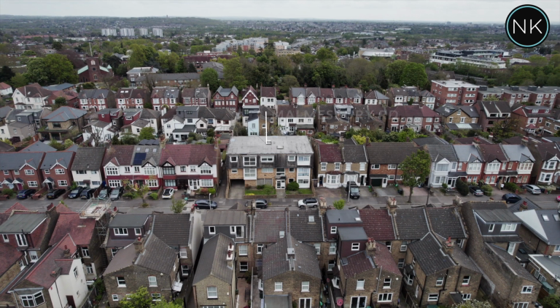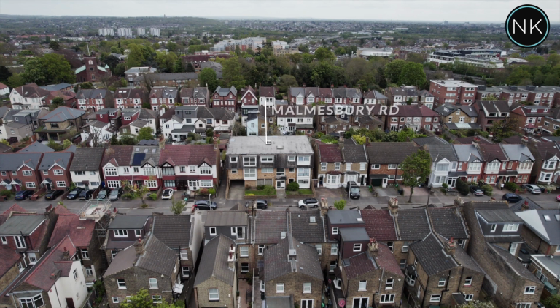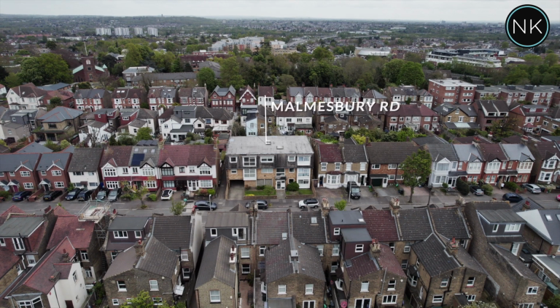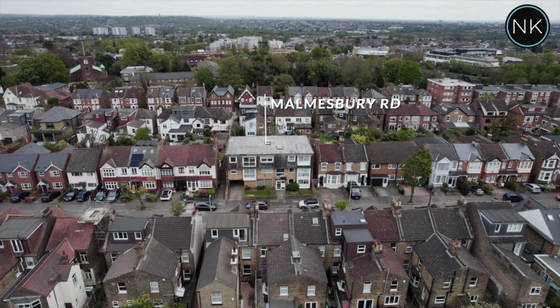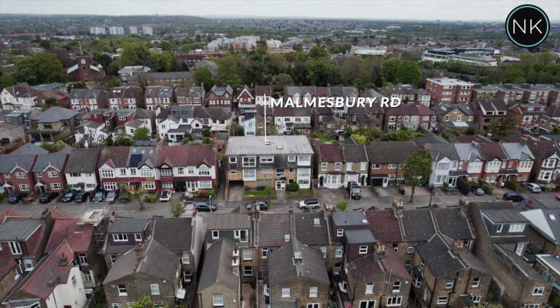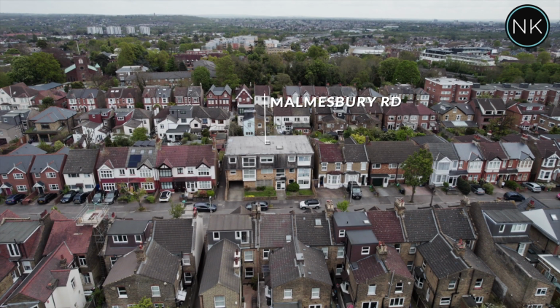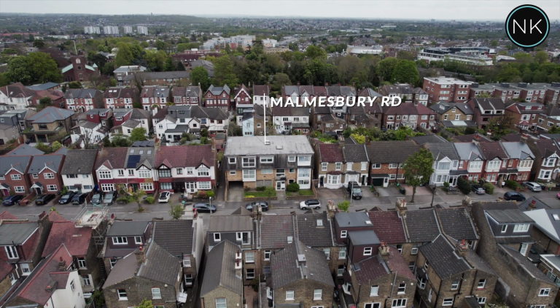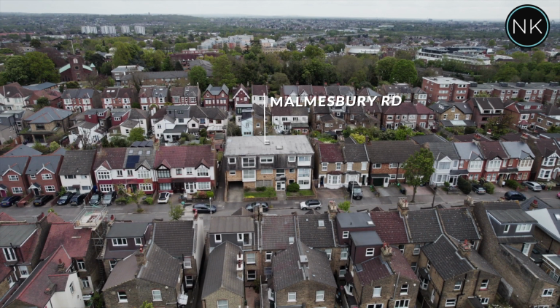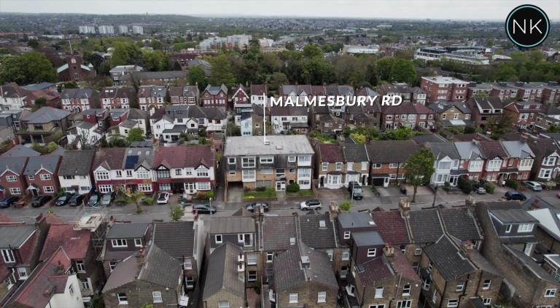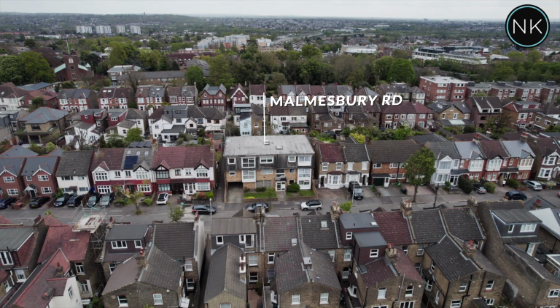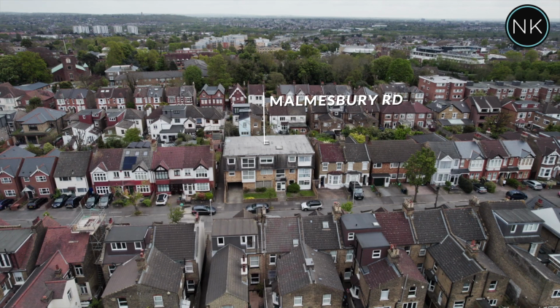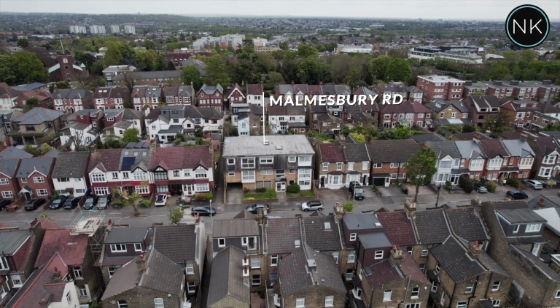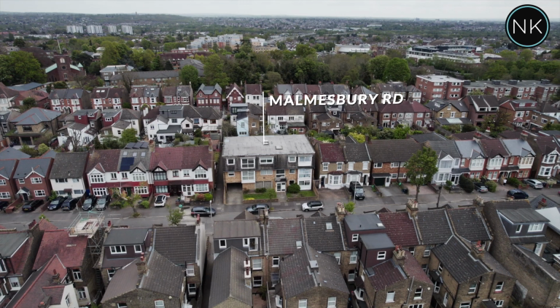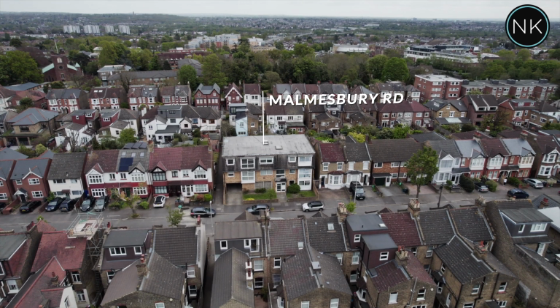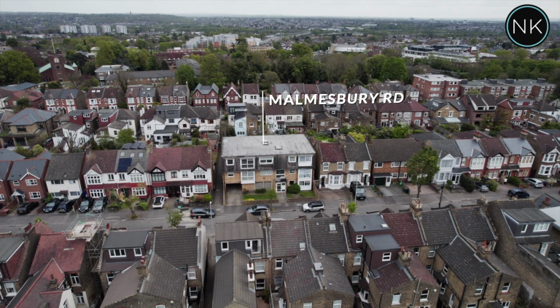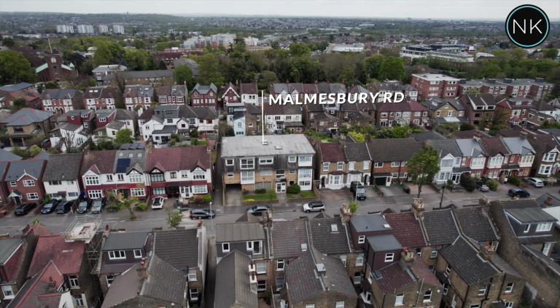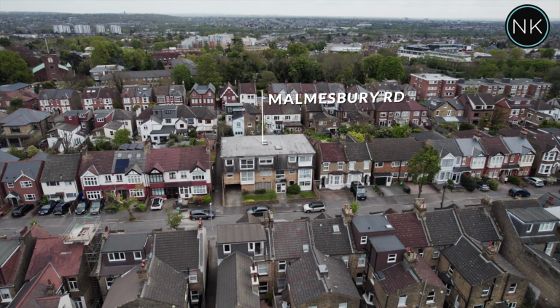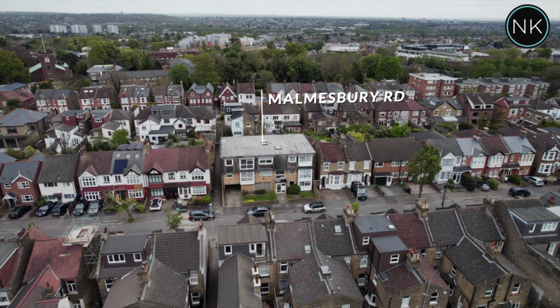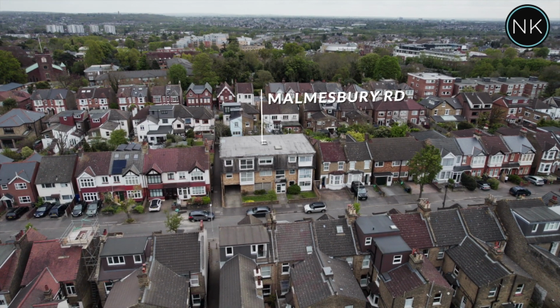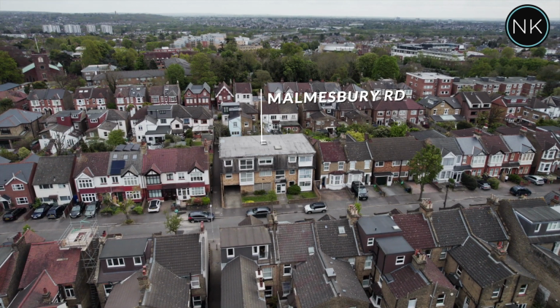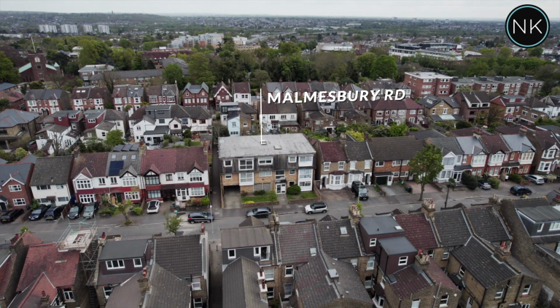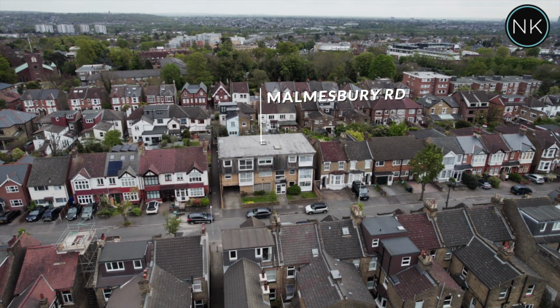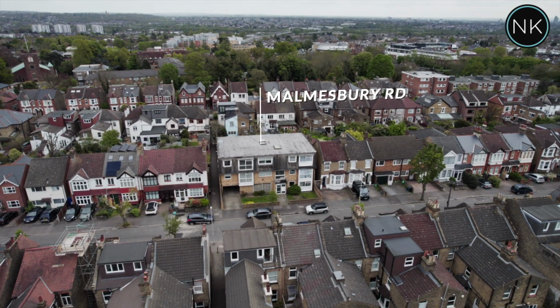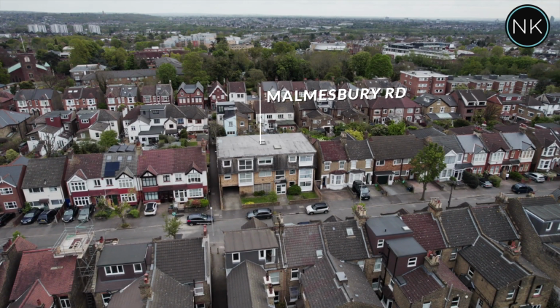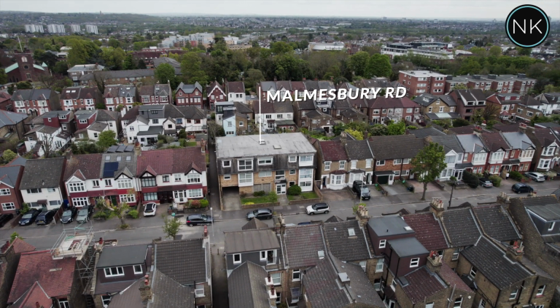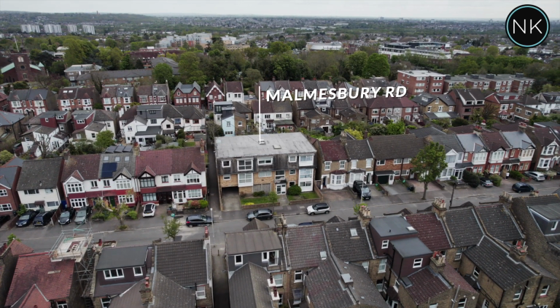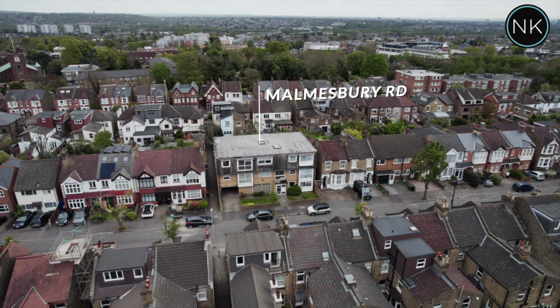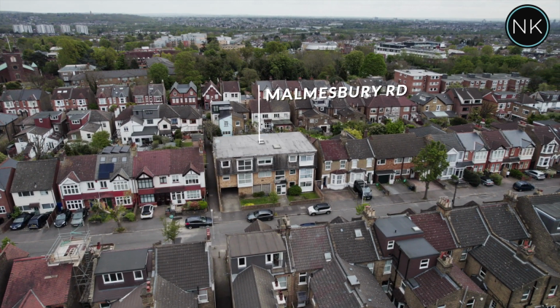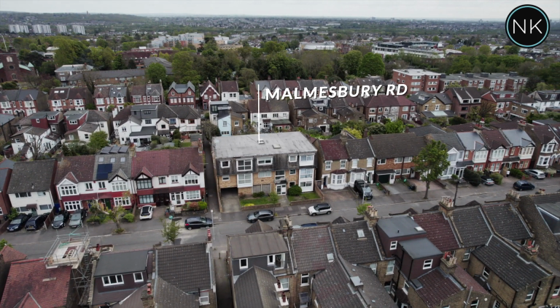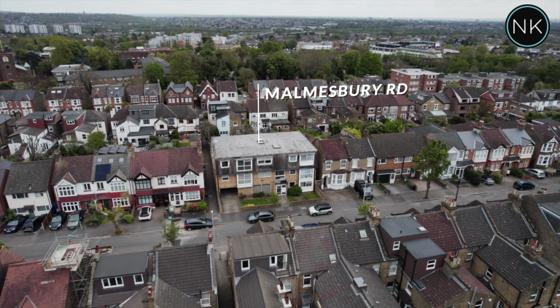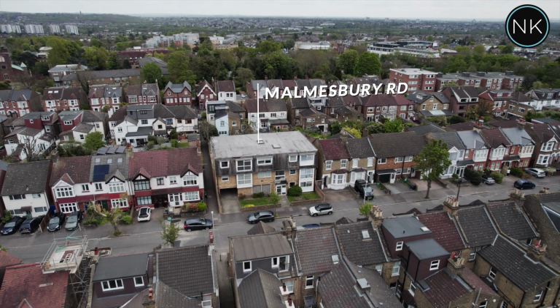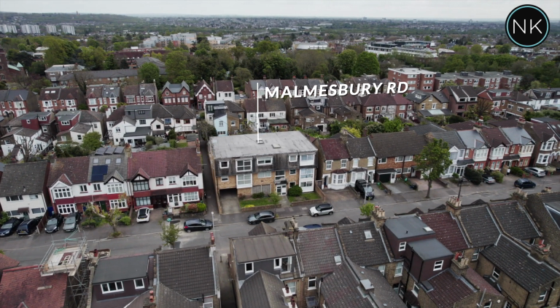Welcome to Flat 4, 33 Malmsbury Road, South Woodford, London, E18.